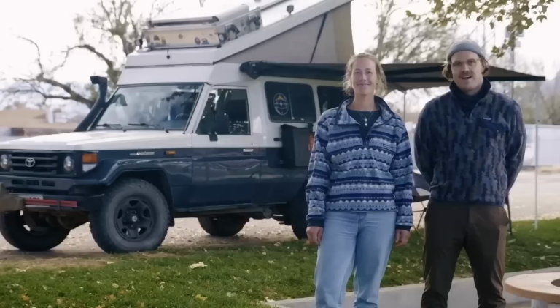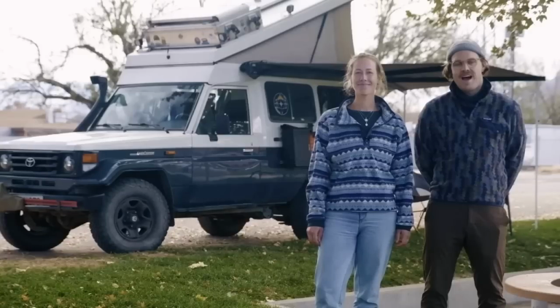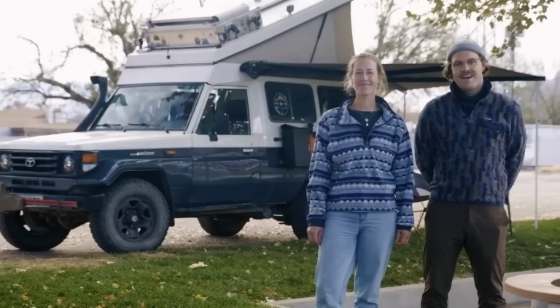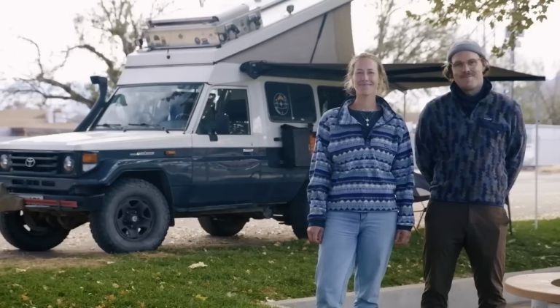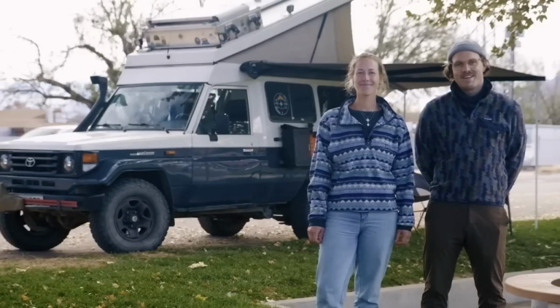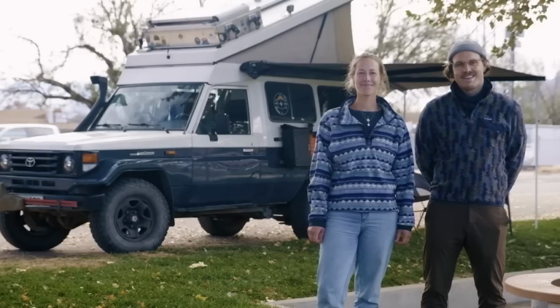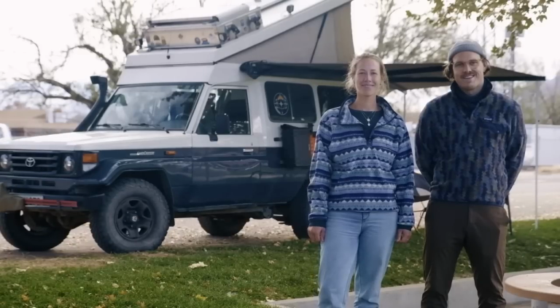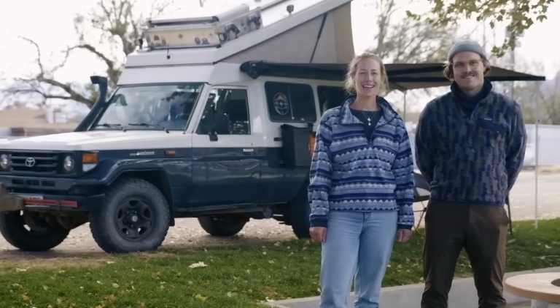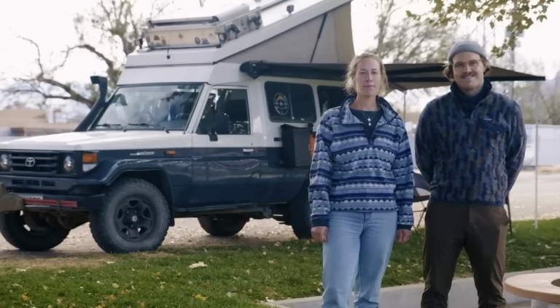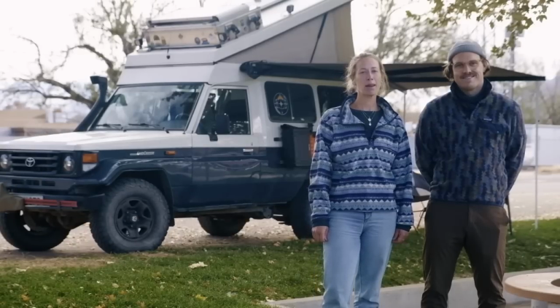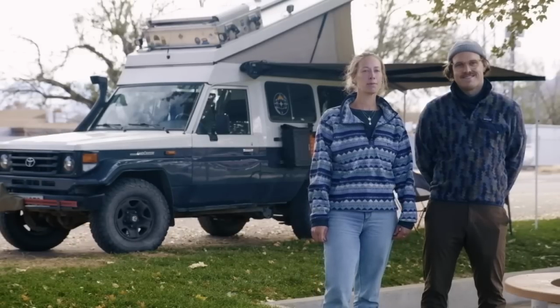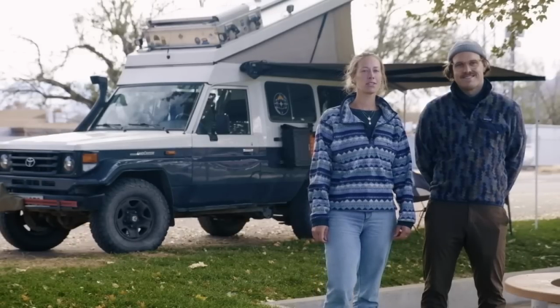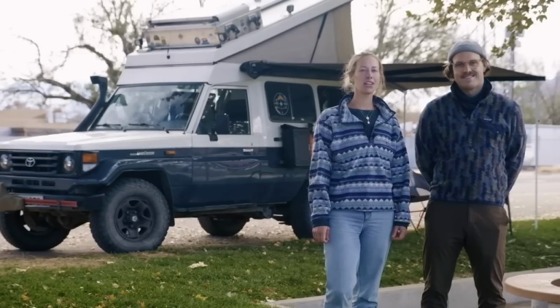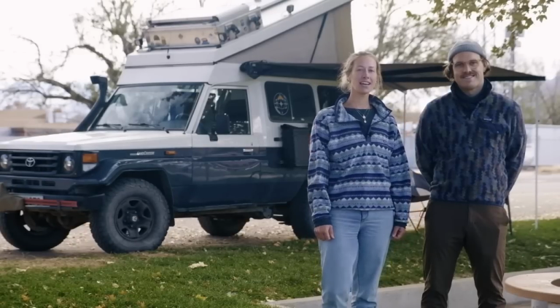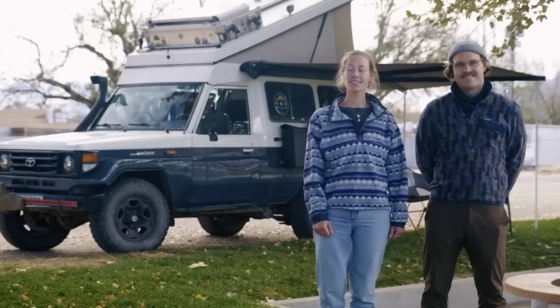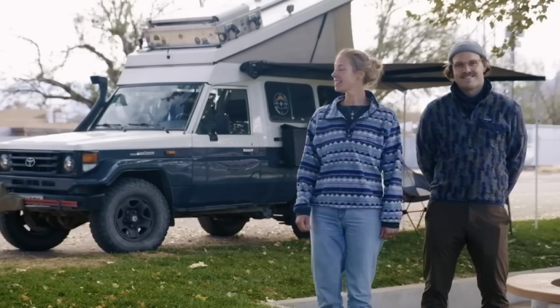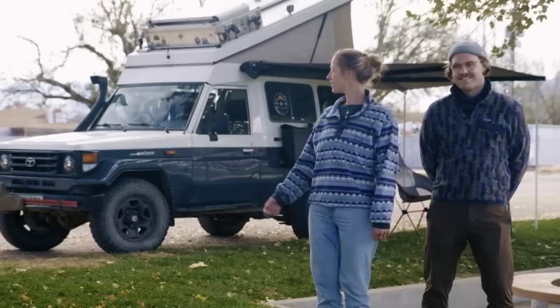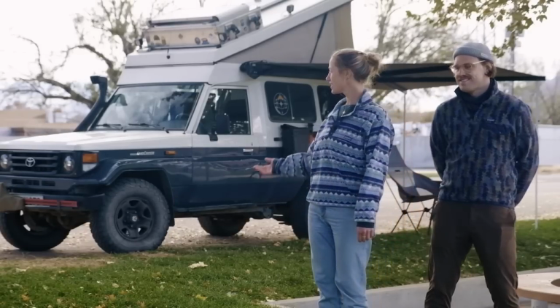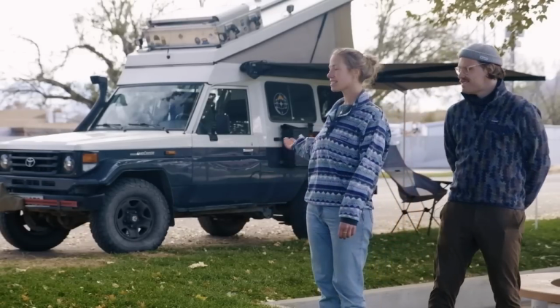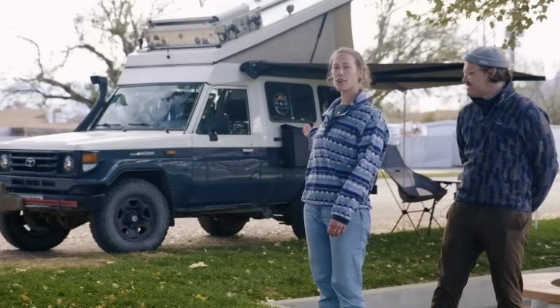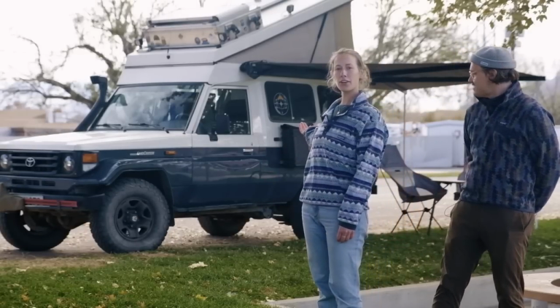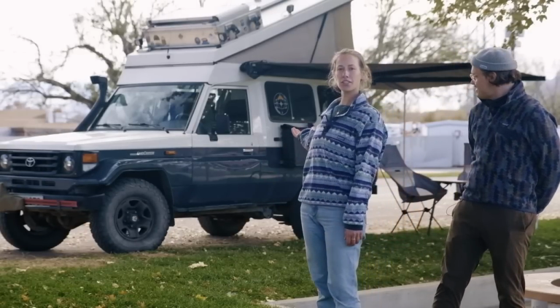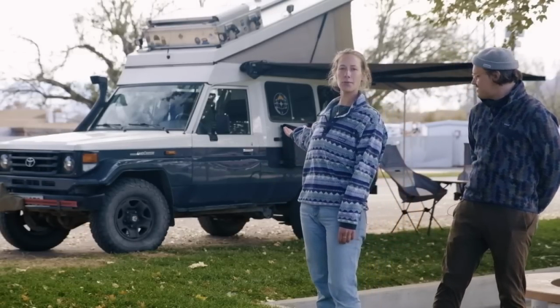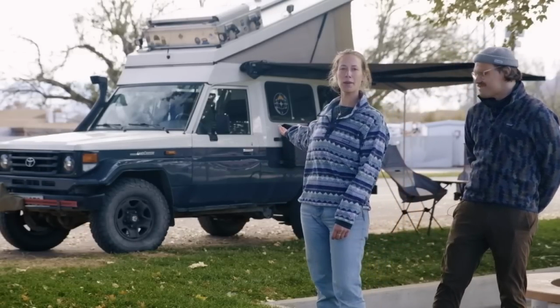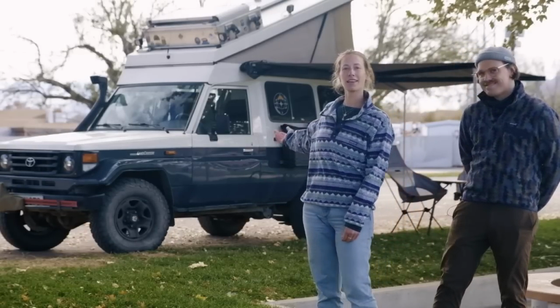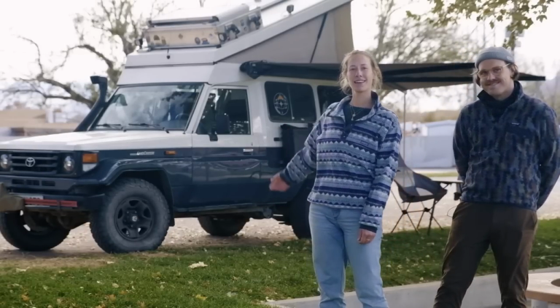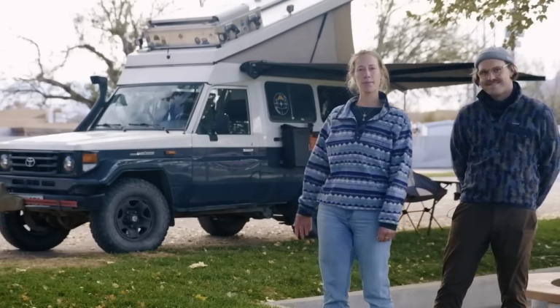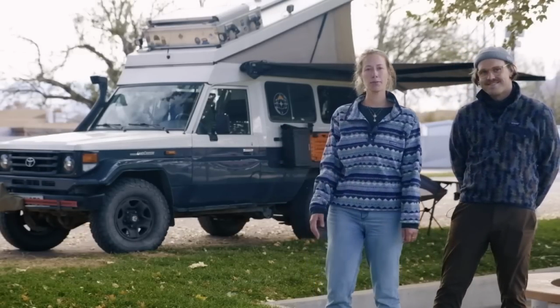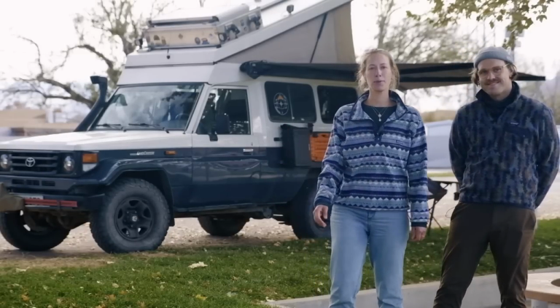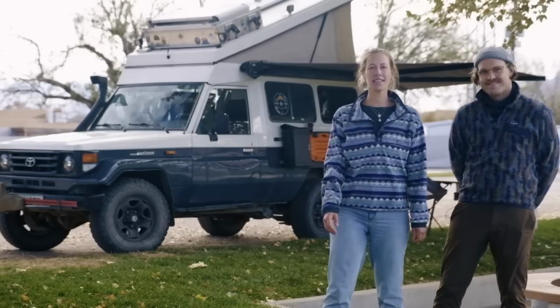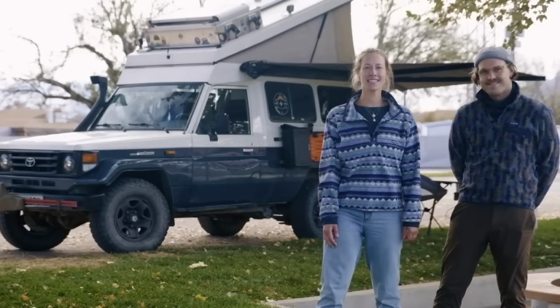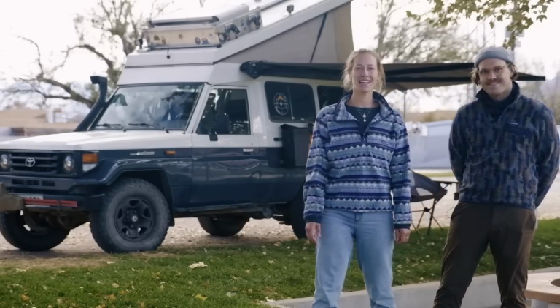Hi, I'm Janik. Hi, my name is Sonja and this is our rig Jimmy. Come have a peek inside.